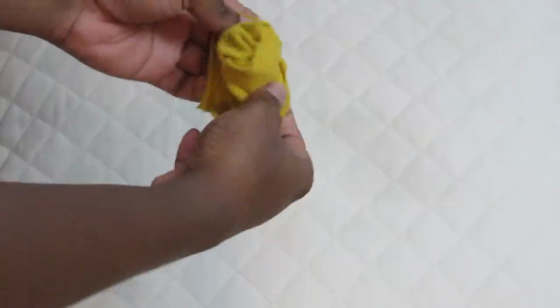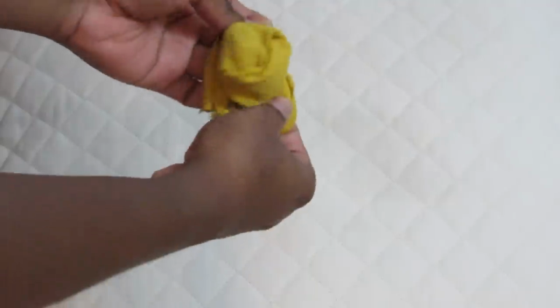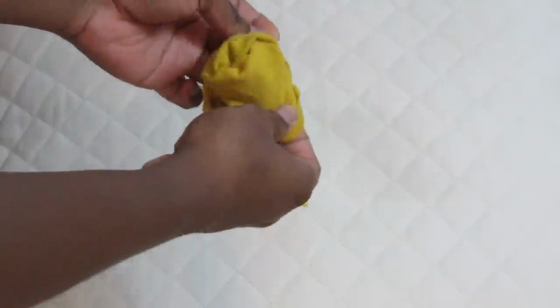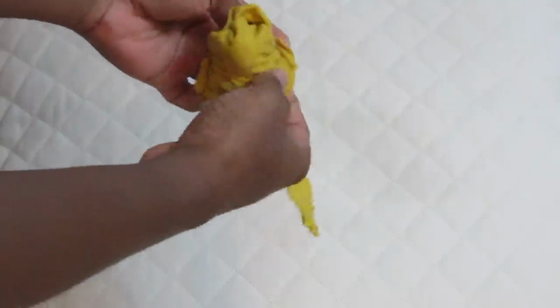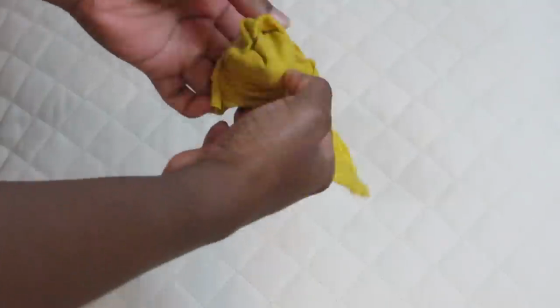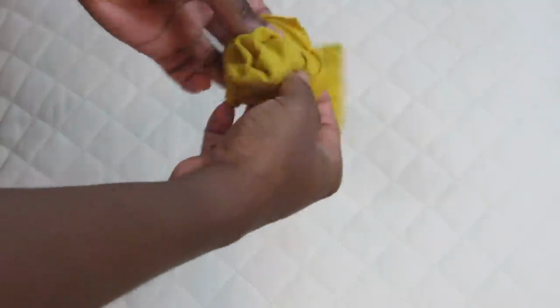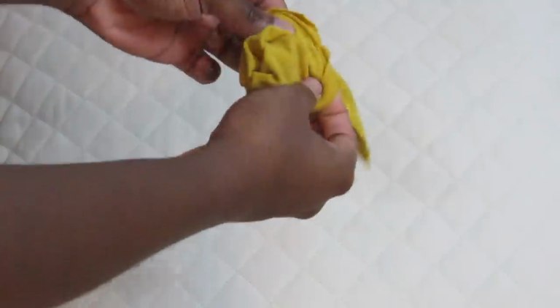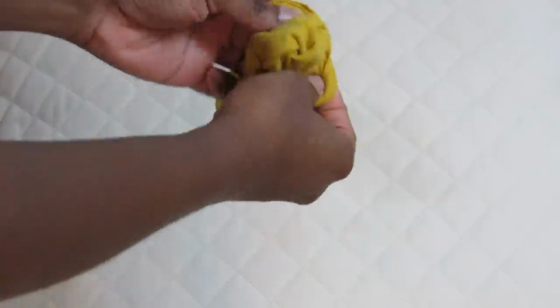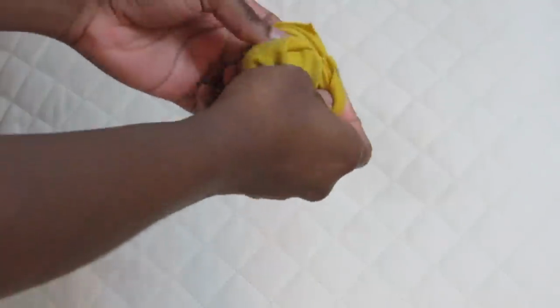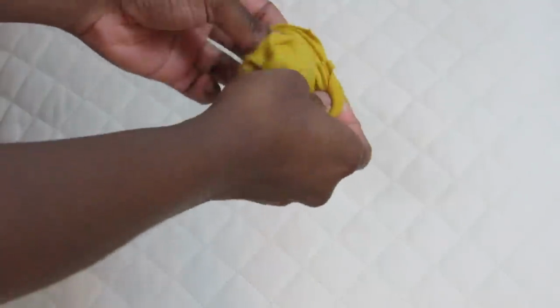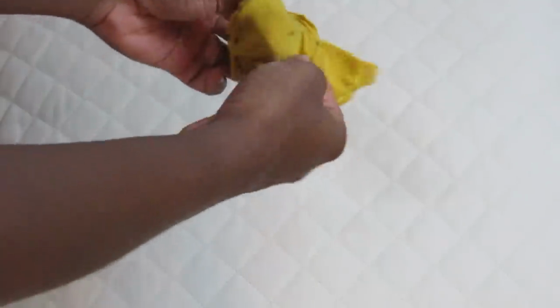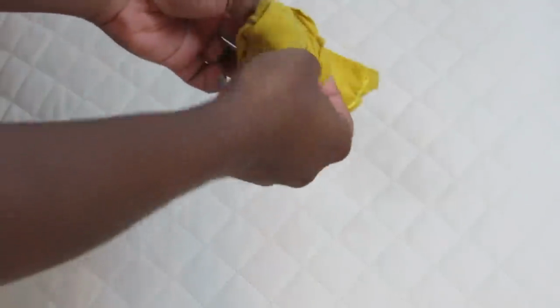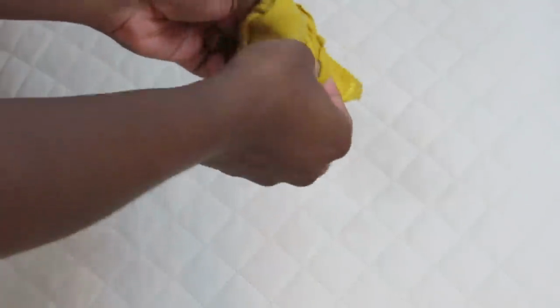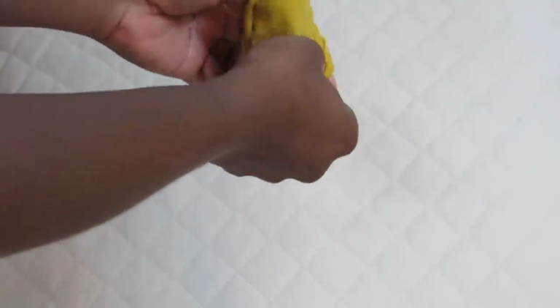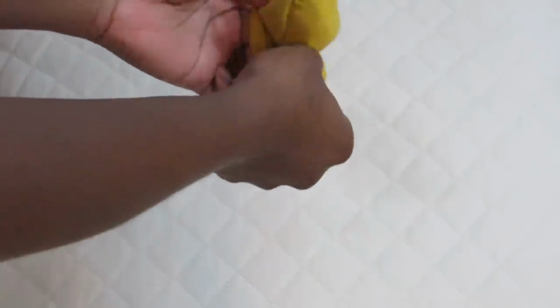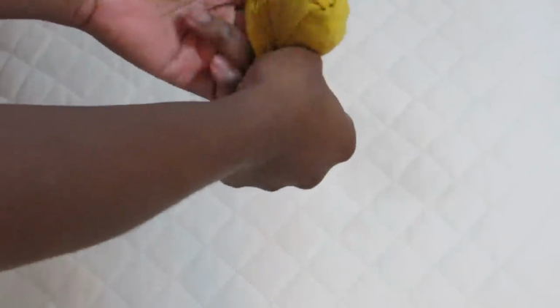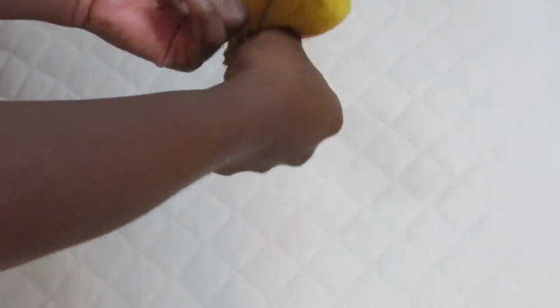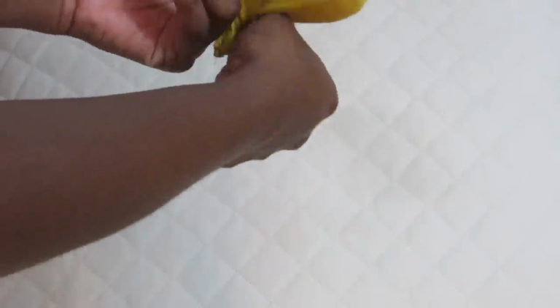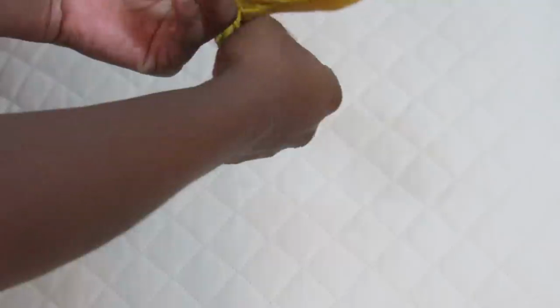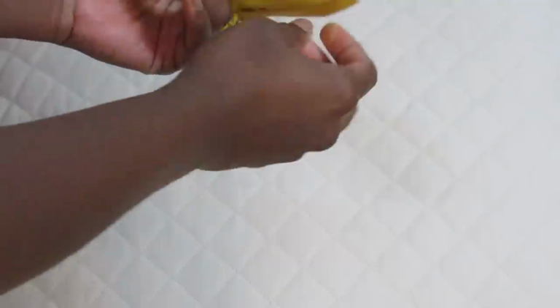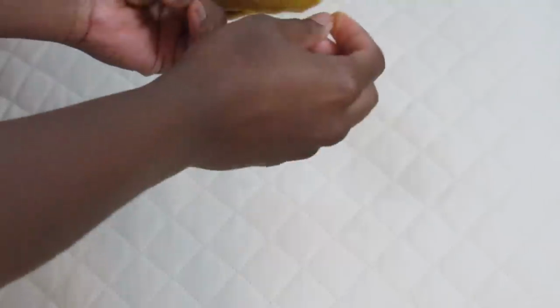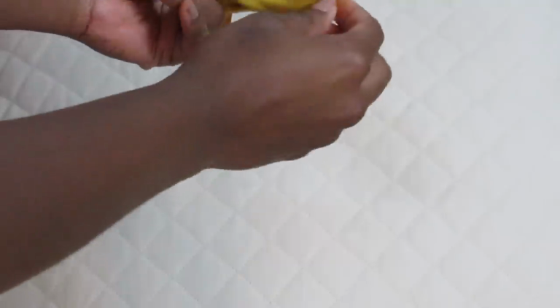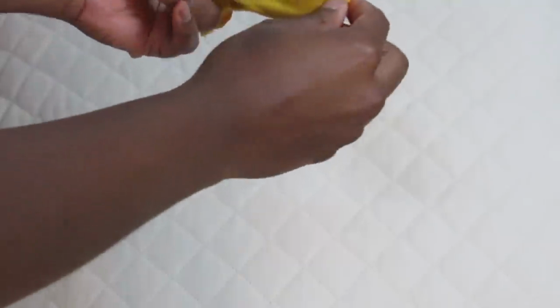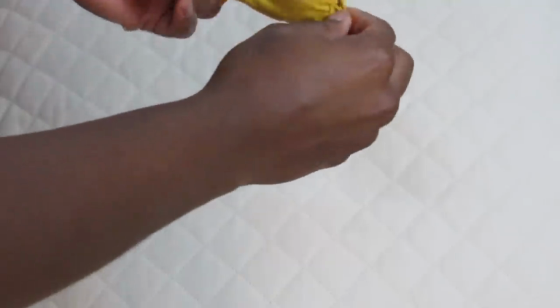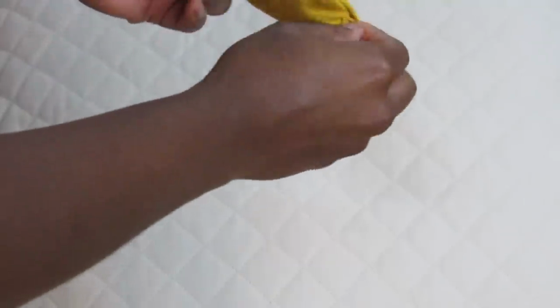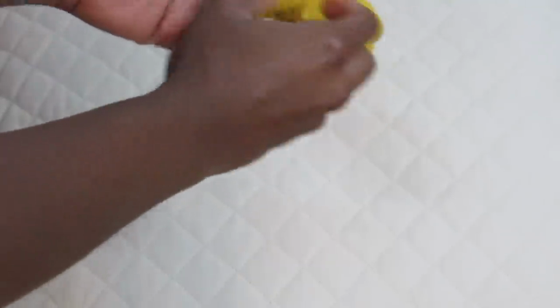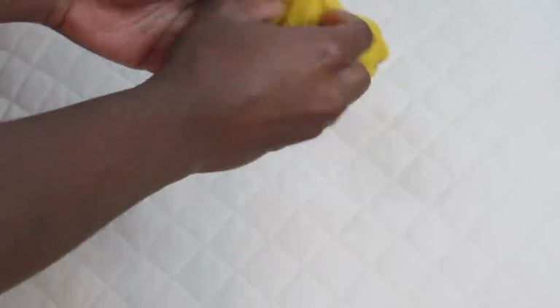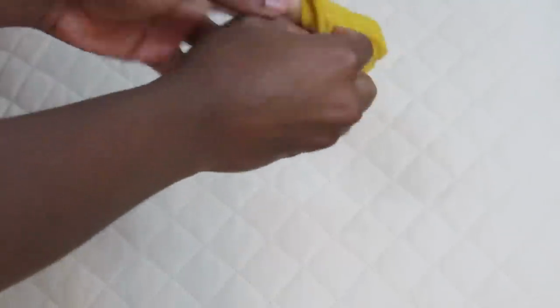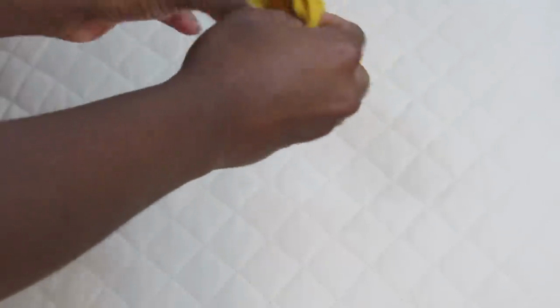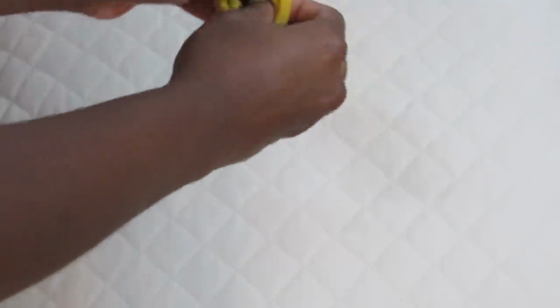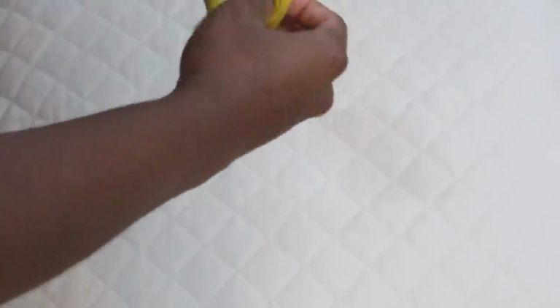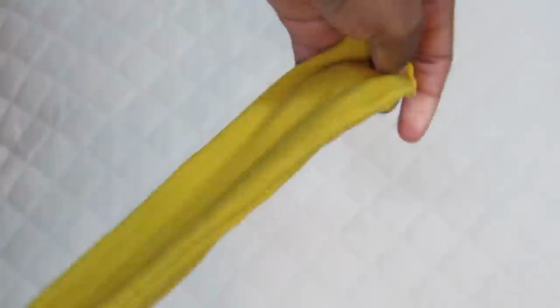Once you've fused the two pieces of fabric together, you're just going to flip it inside out.